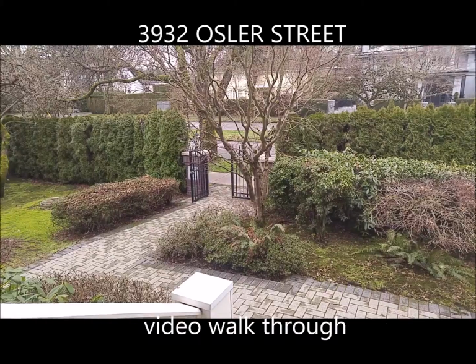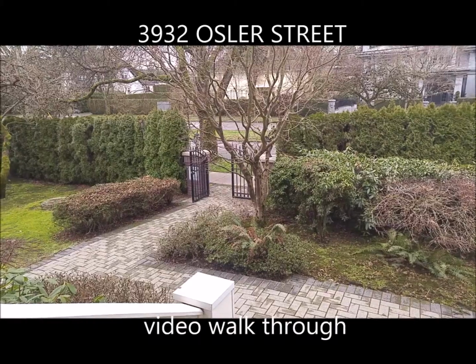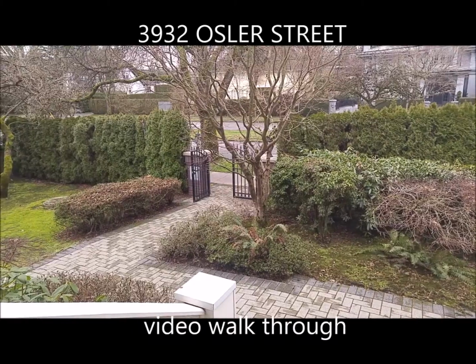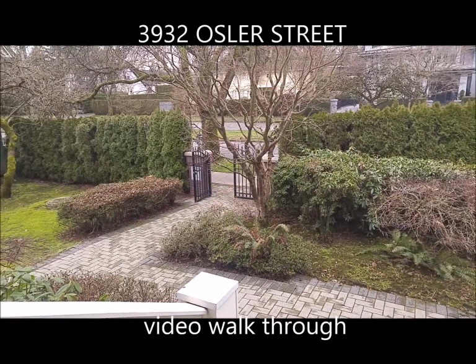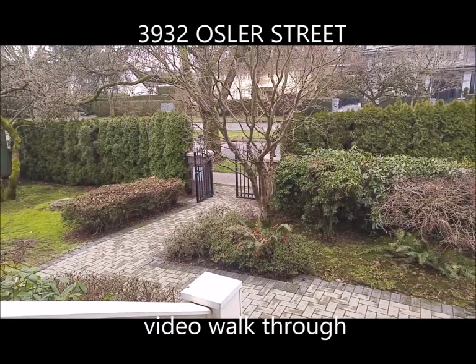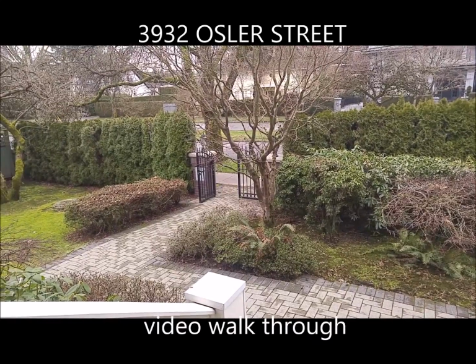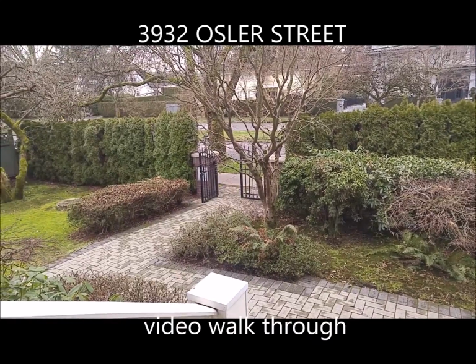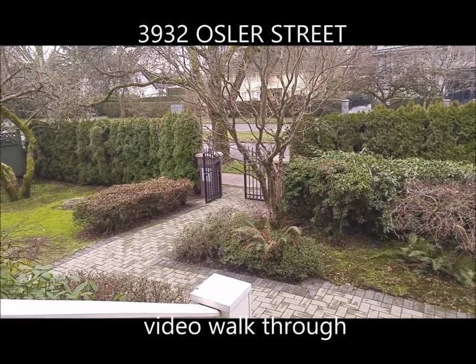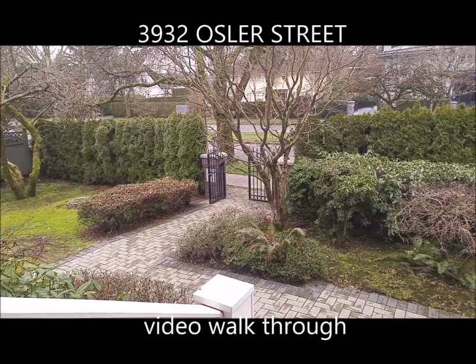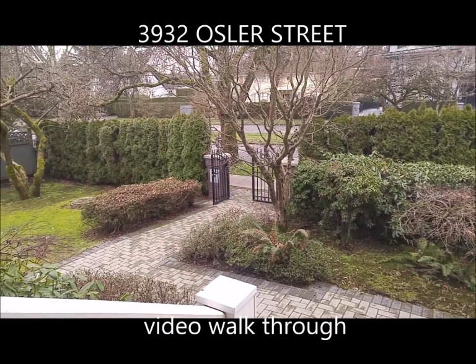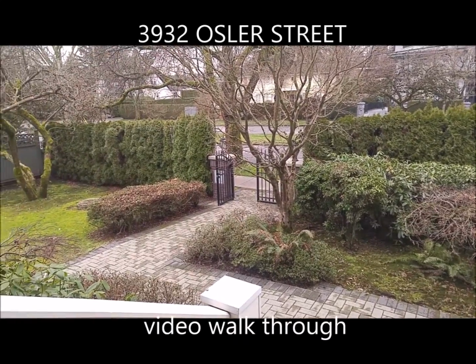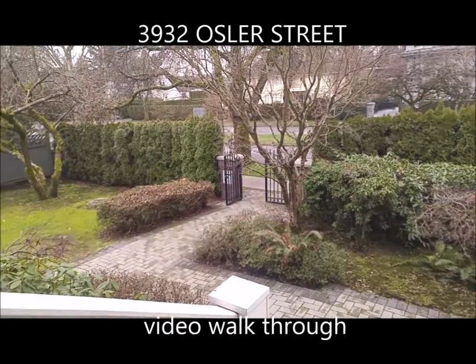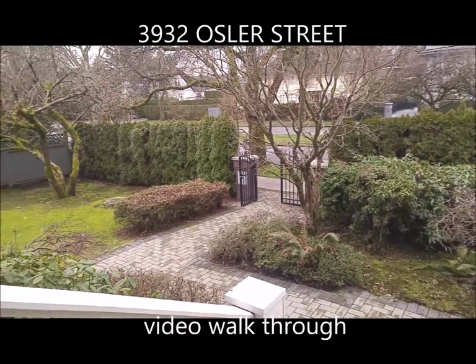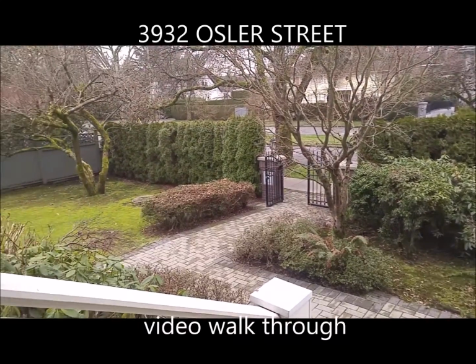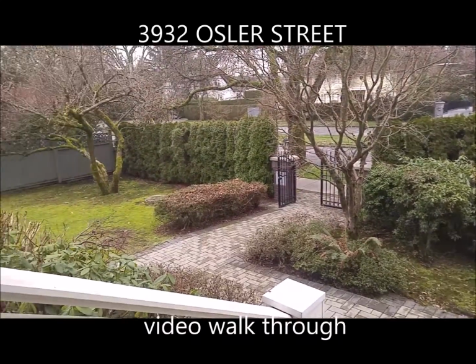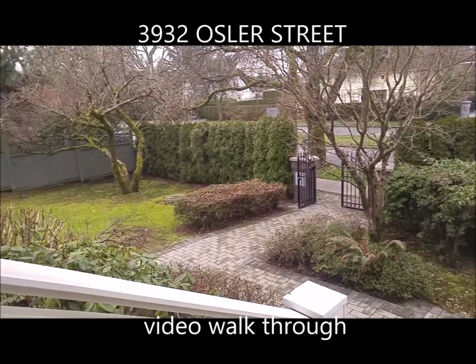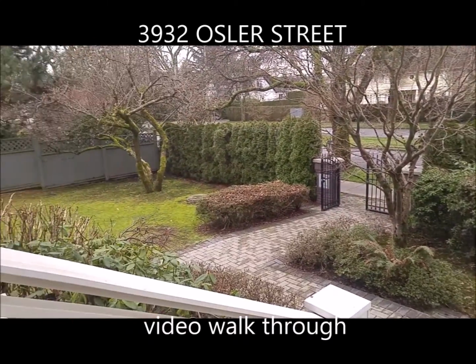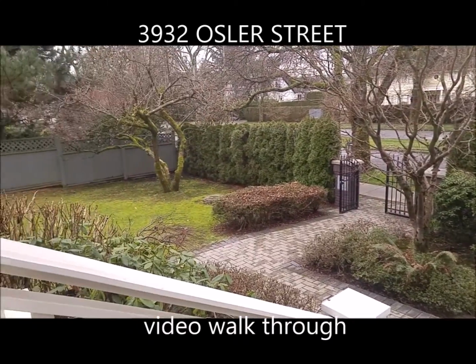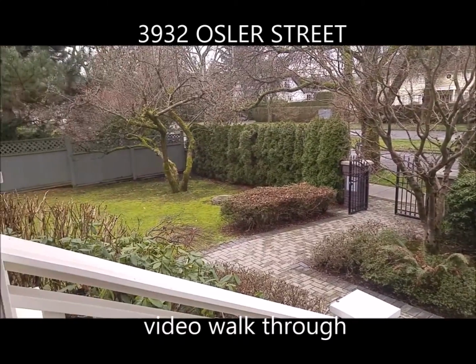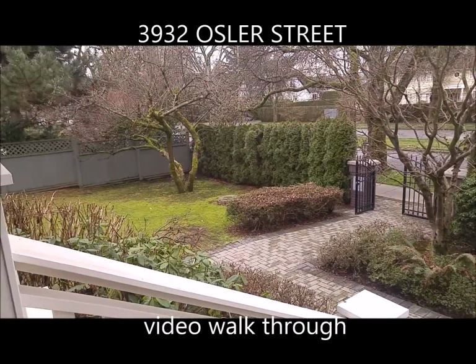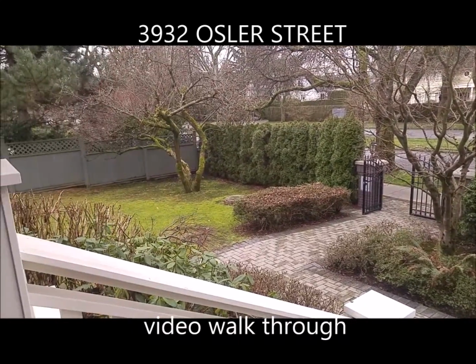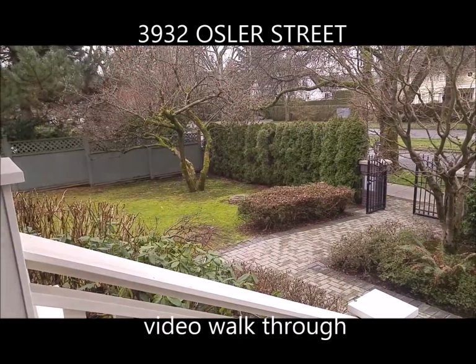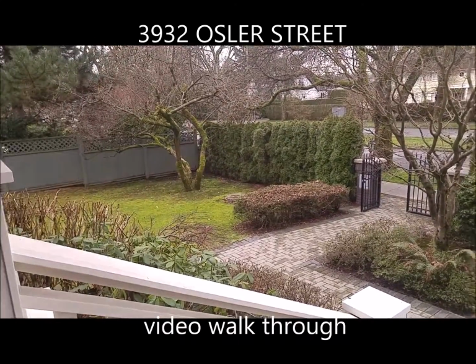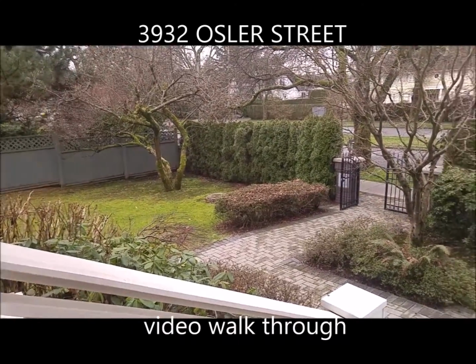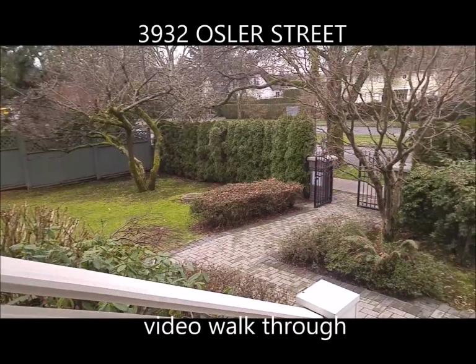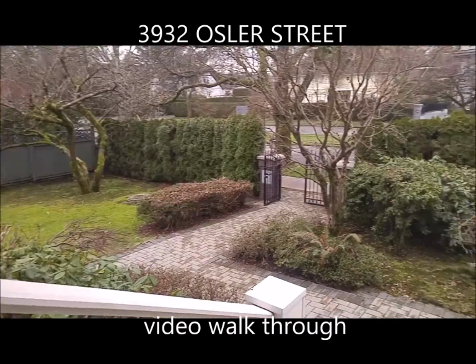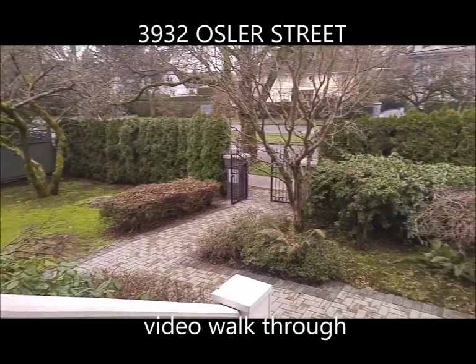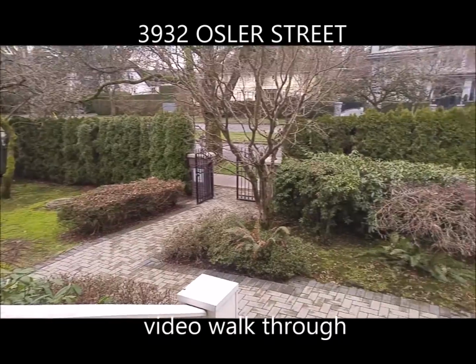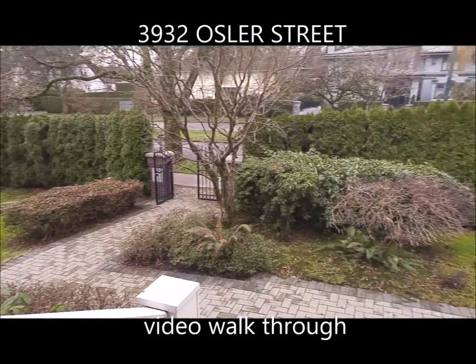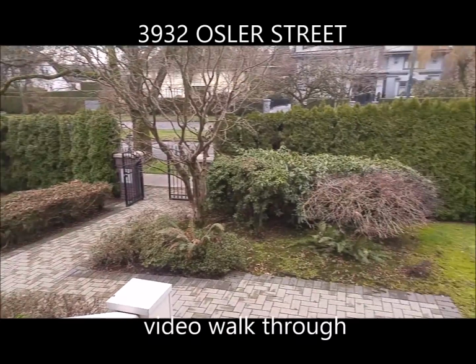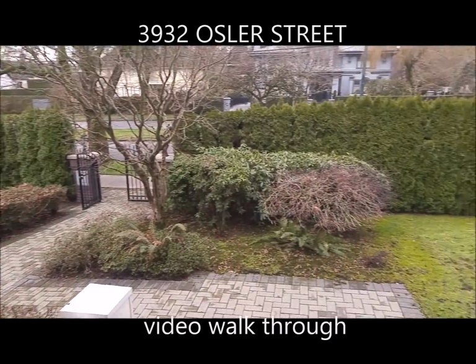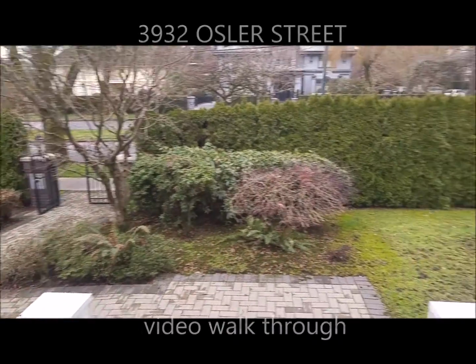So here we are at 3932 Osler. We've got a beautiful, nice front yard.